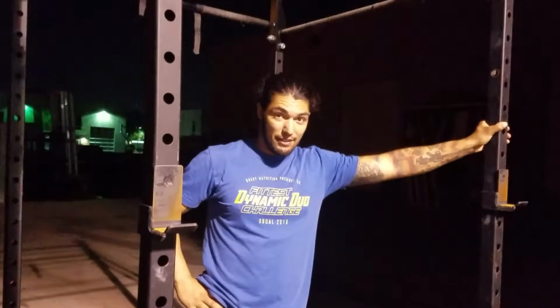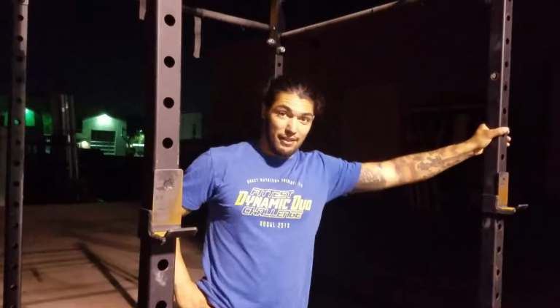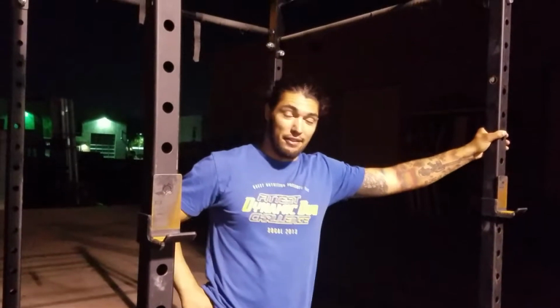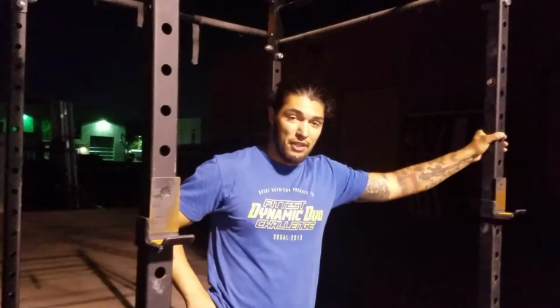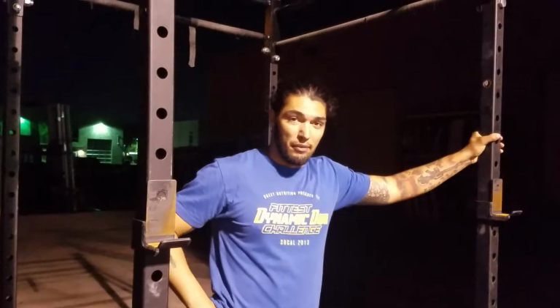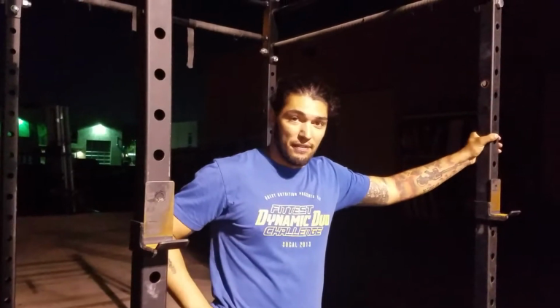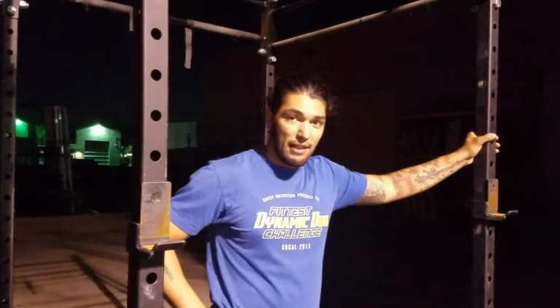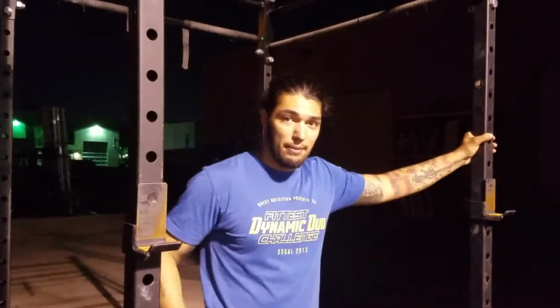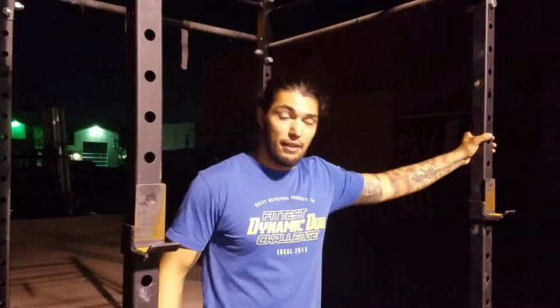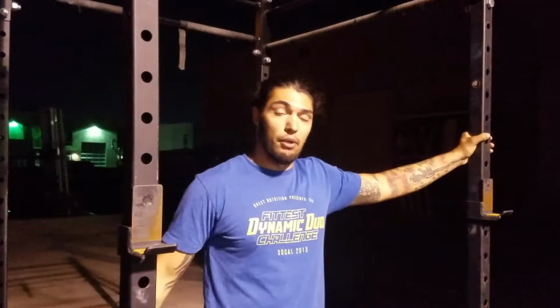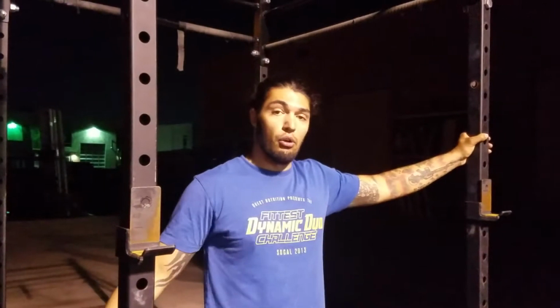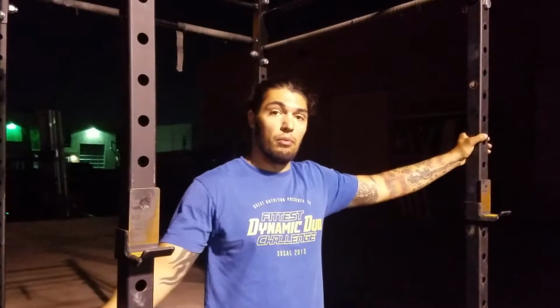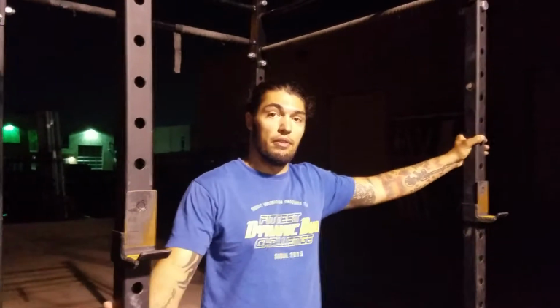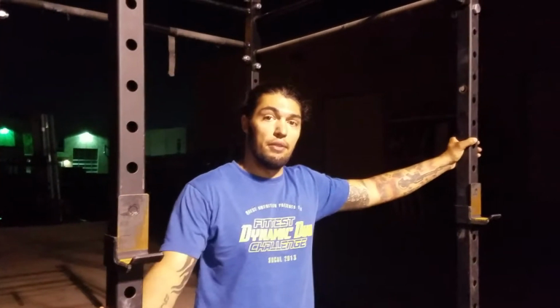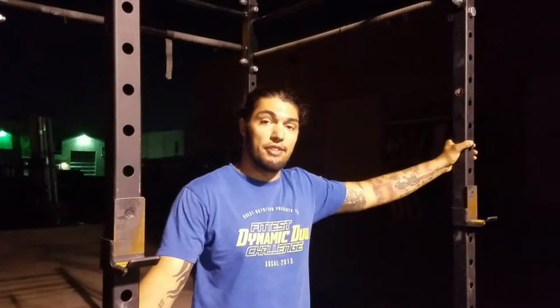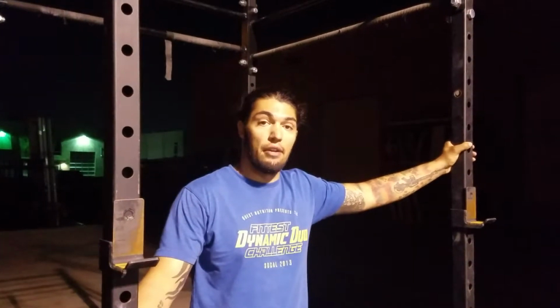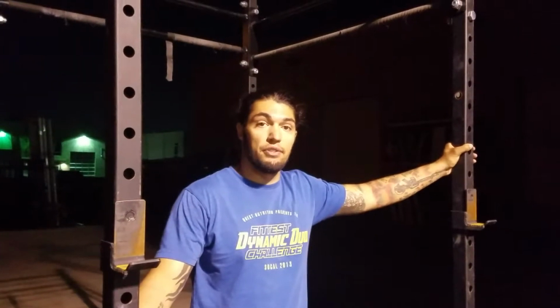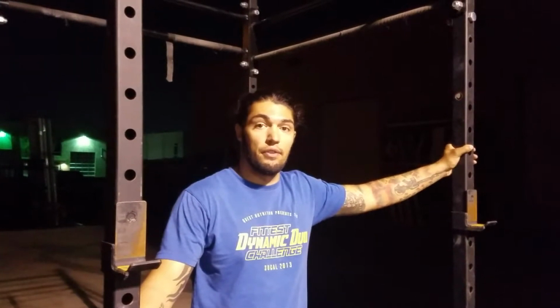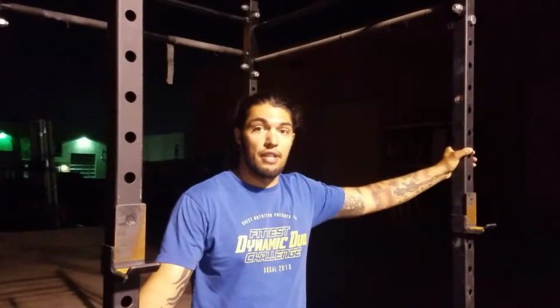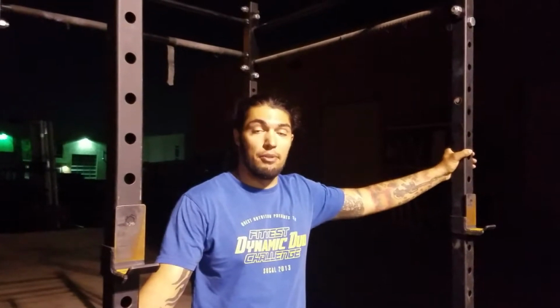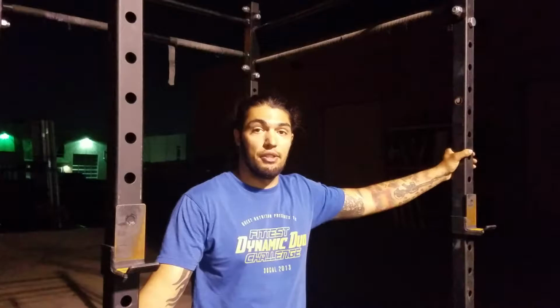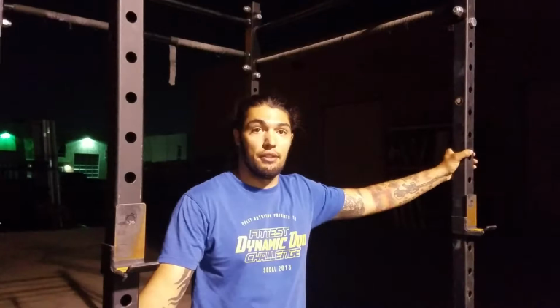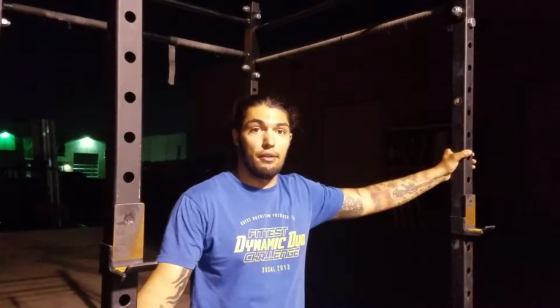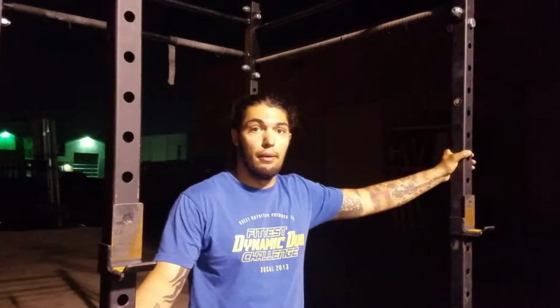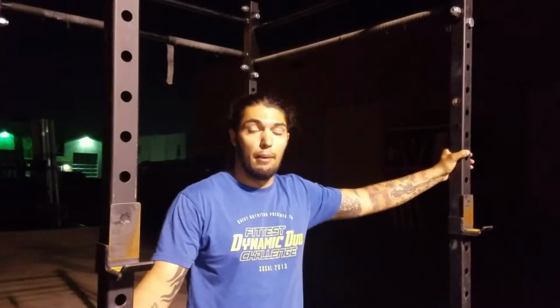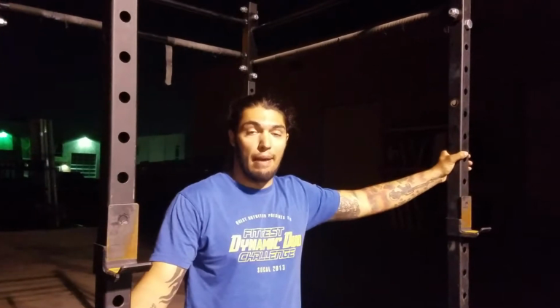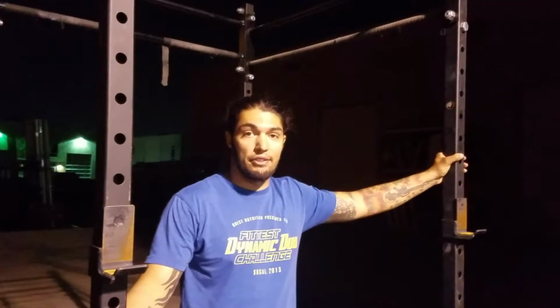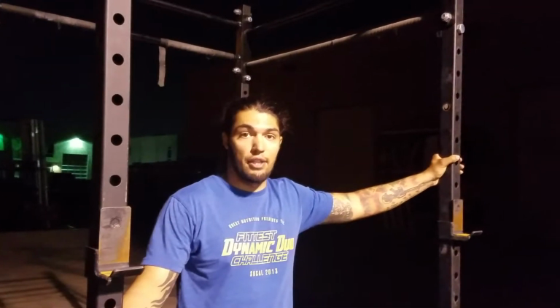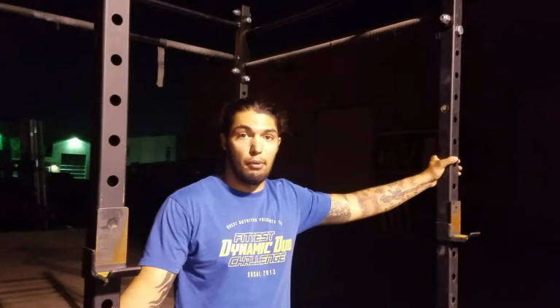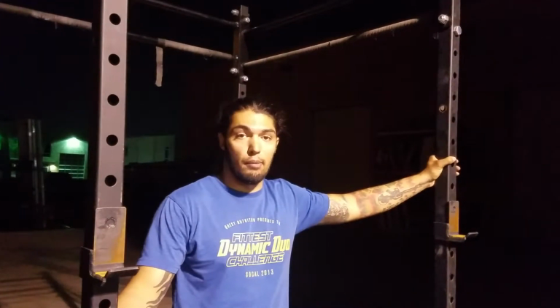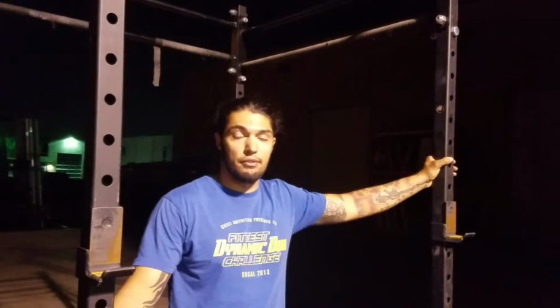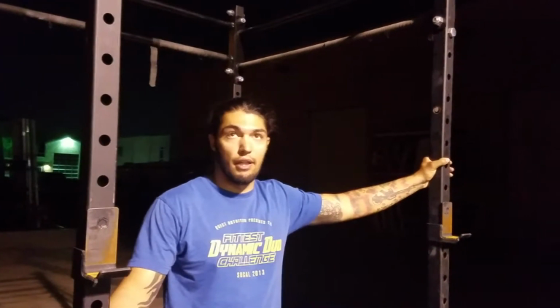Hey there, Trevor with FitLab. I'm gonna go over with you the standards for establishing your max set of pull-ups.